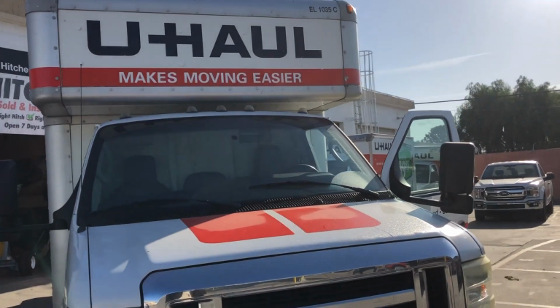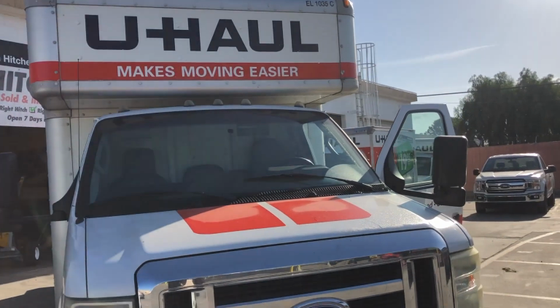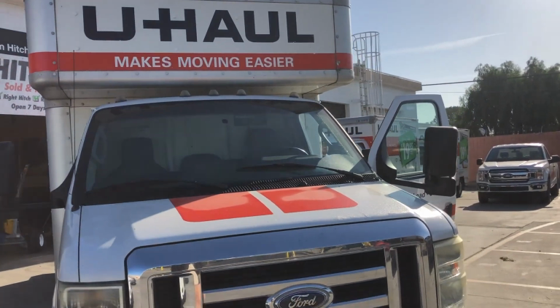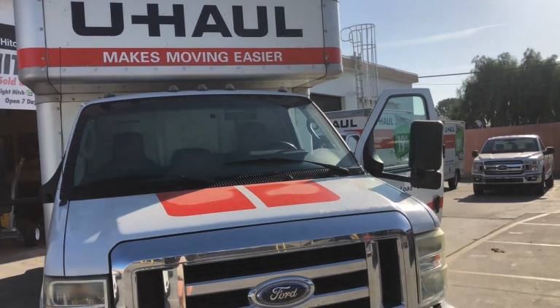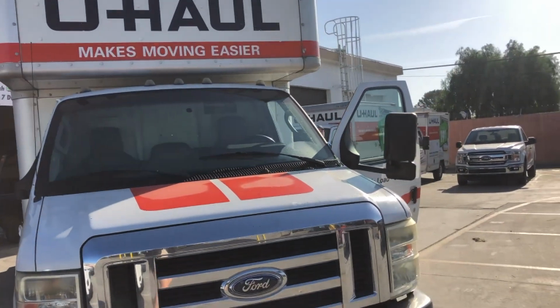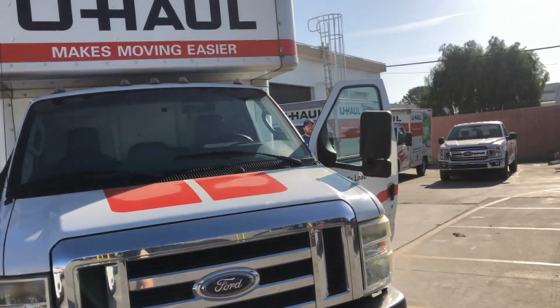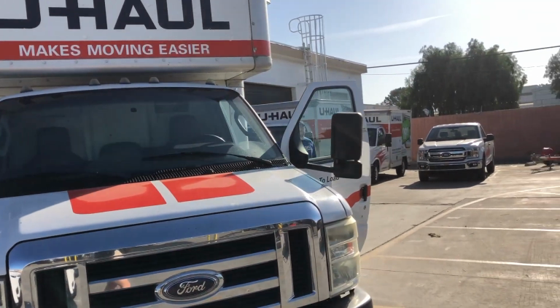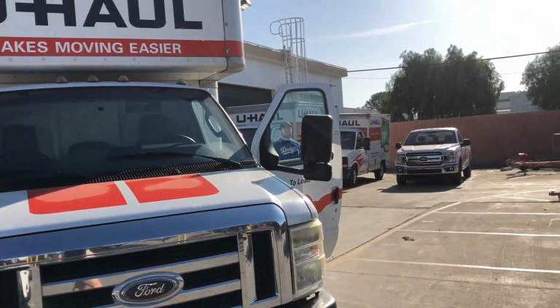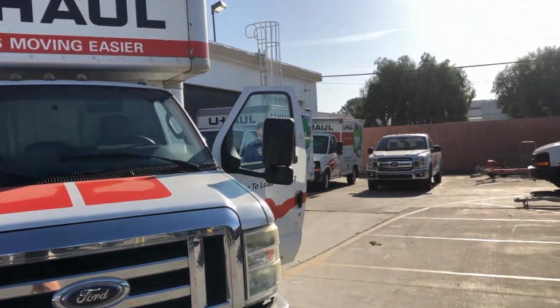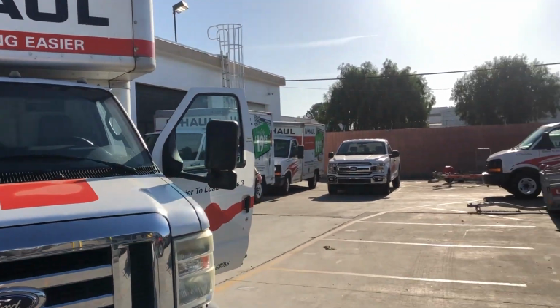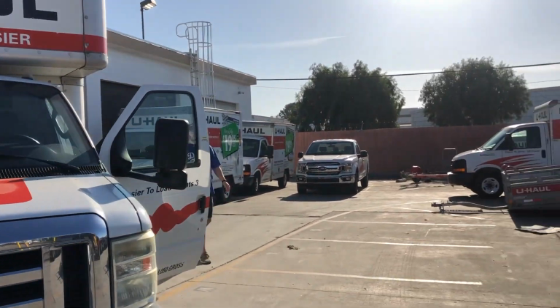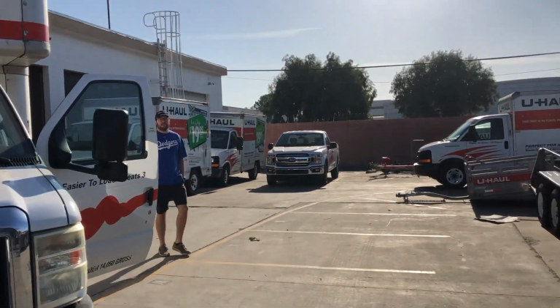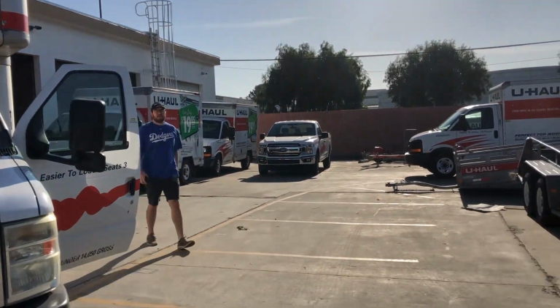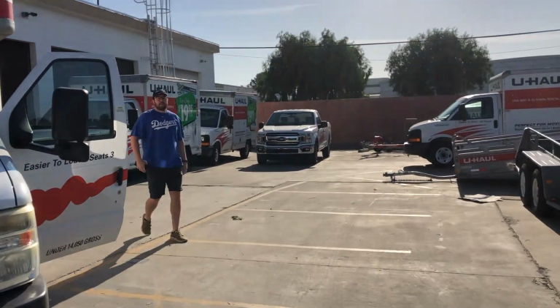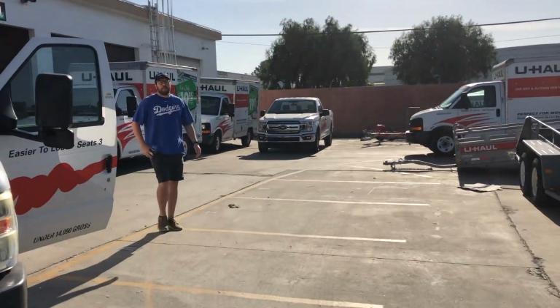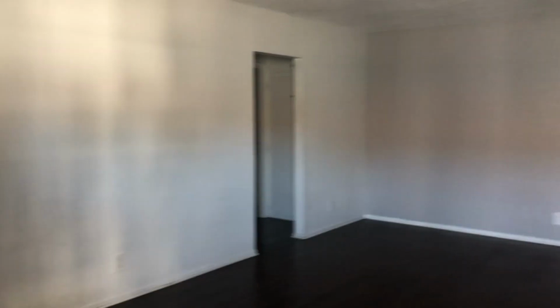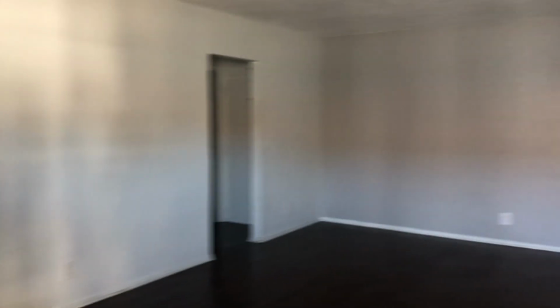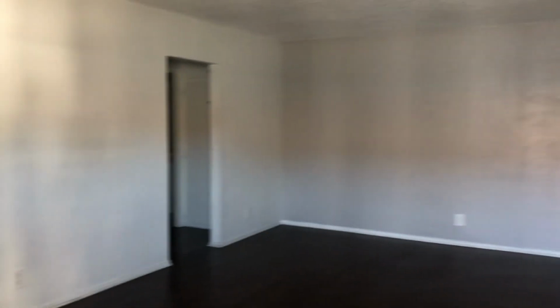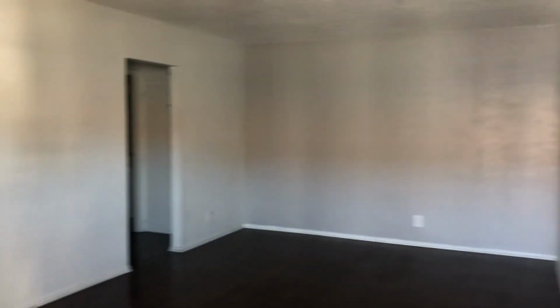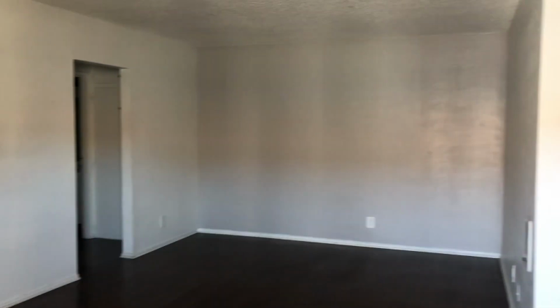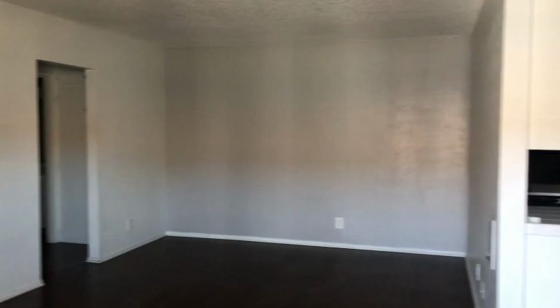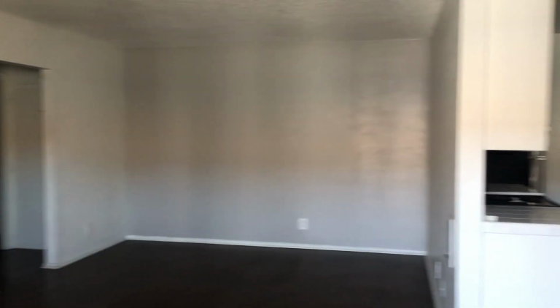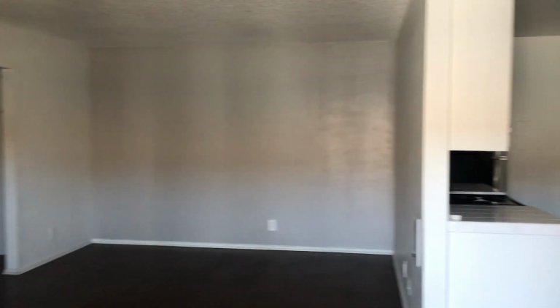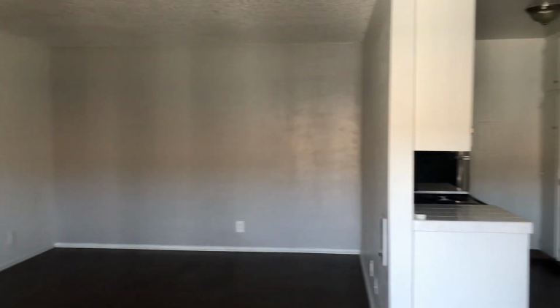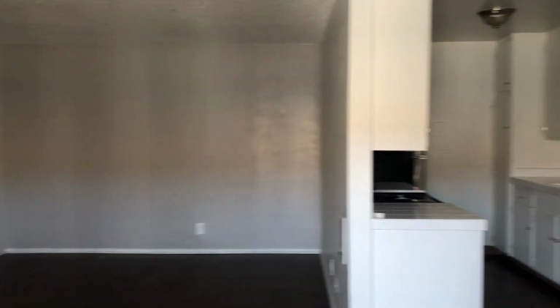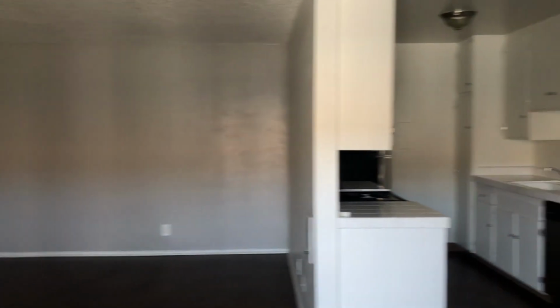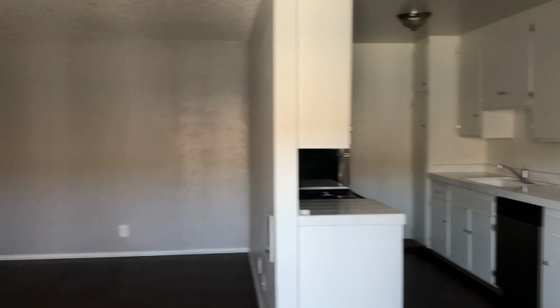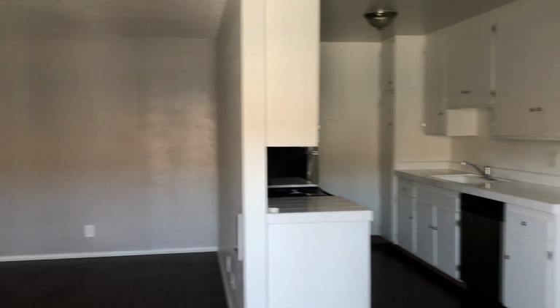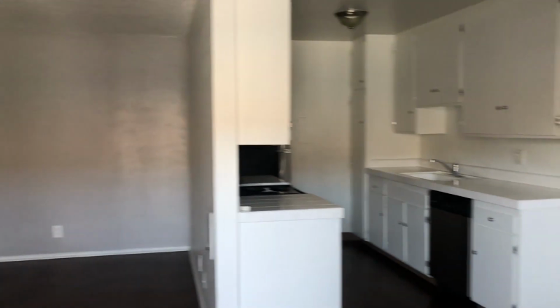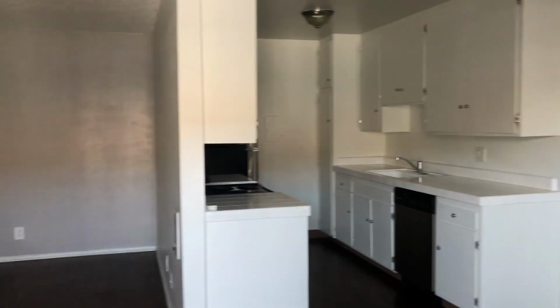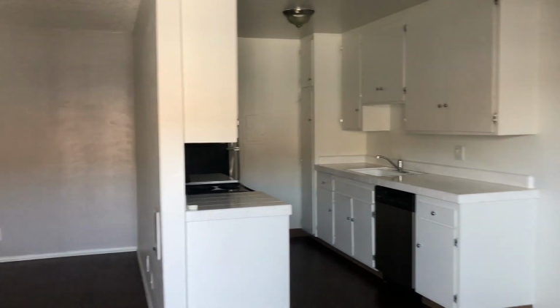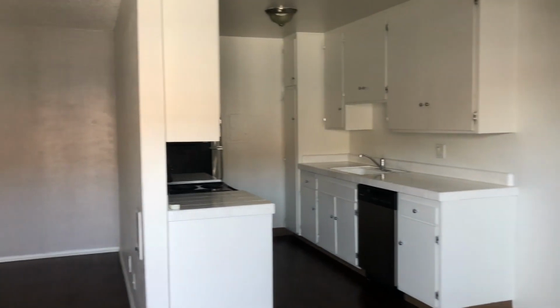Here we go — moving day. The official goodbye to our old apartment.